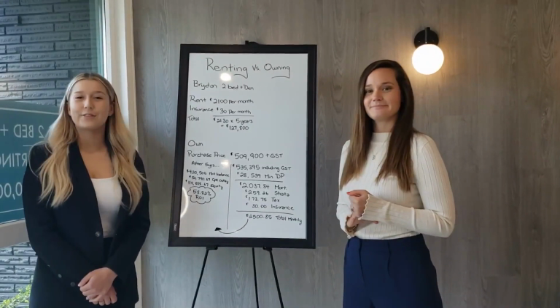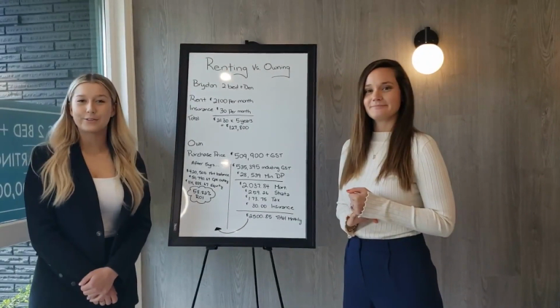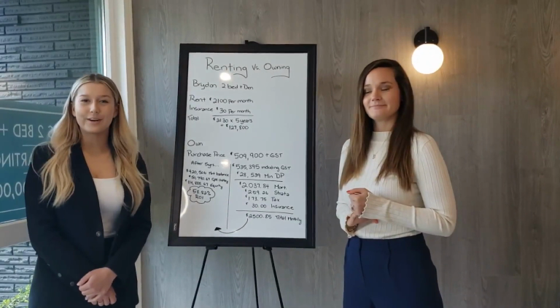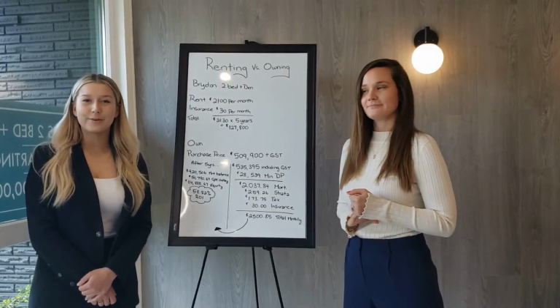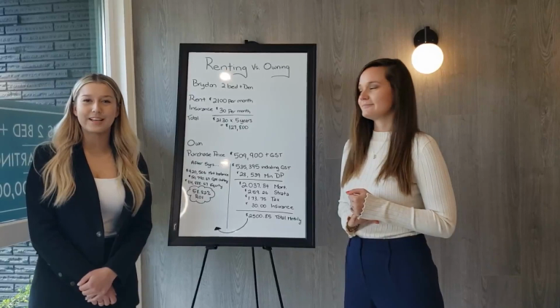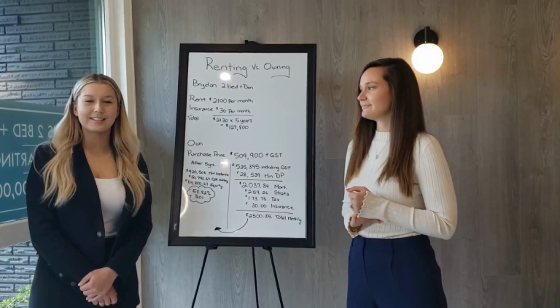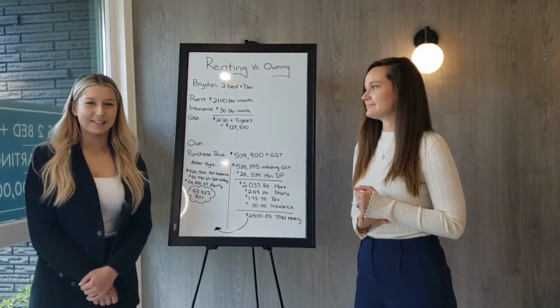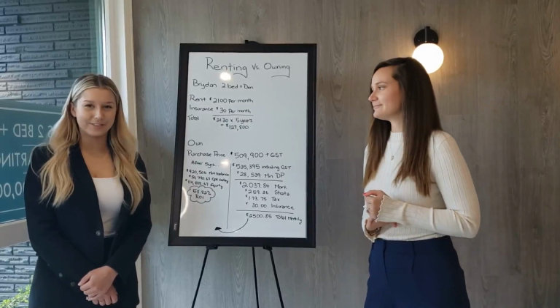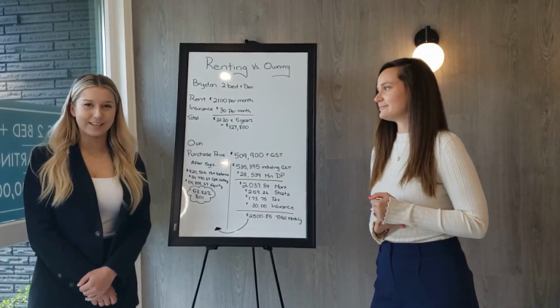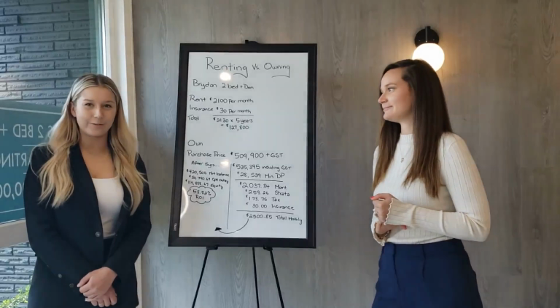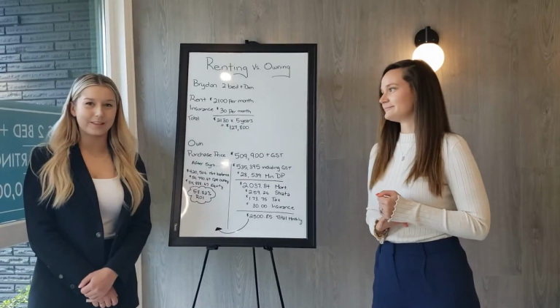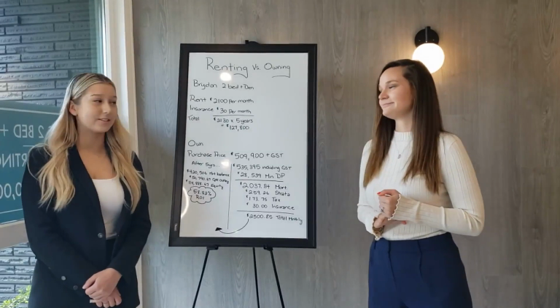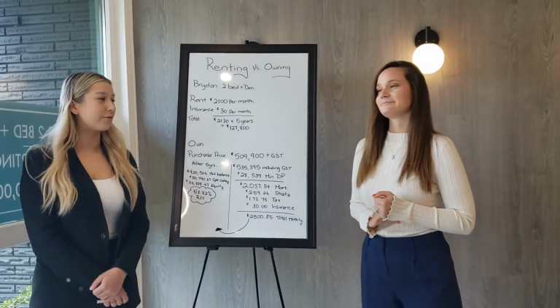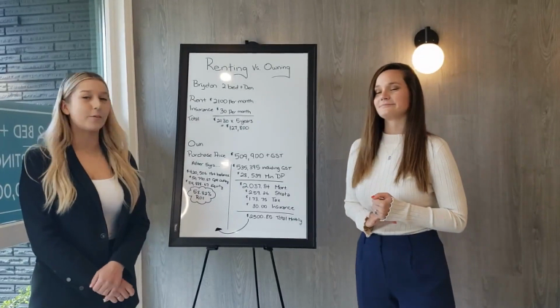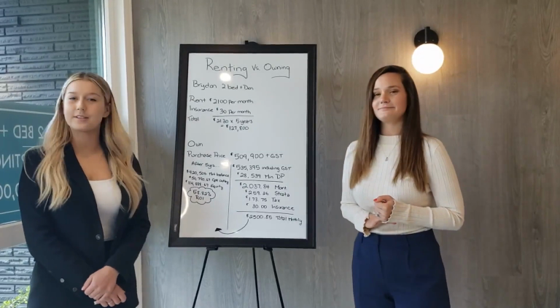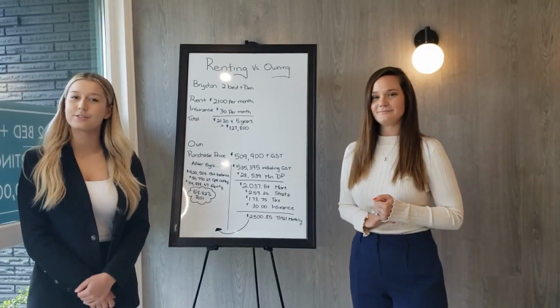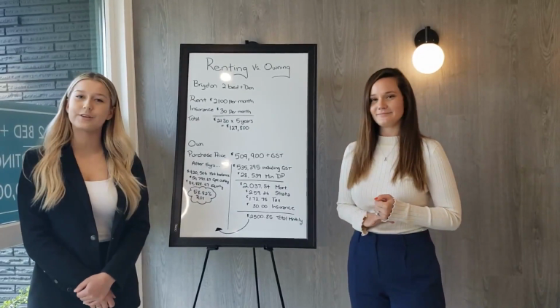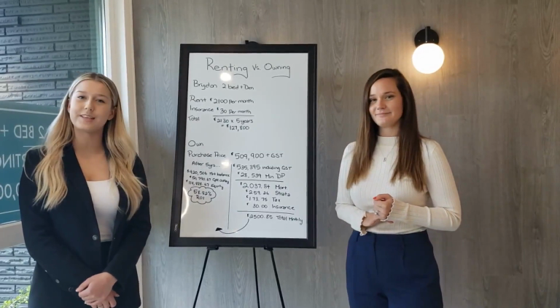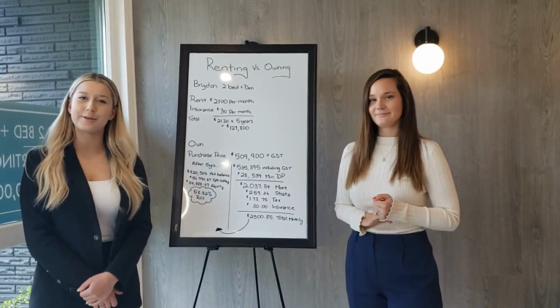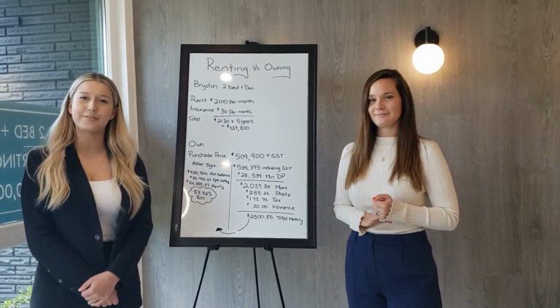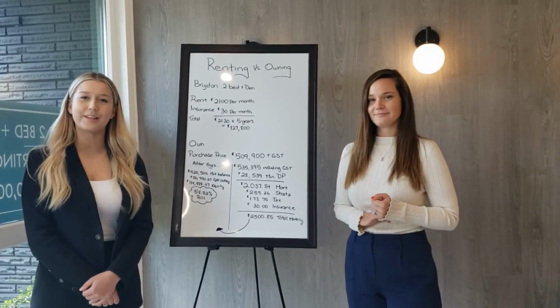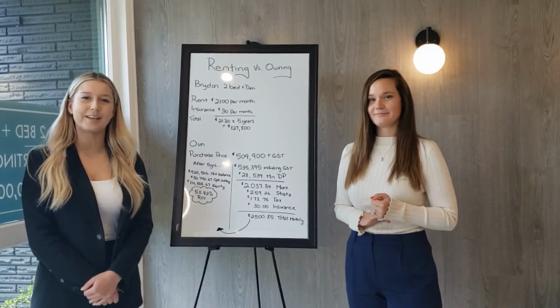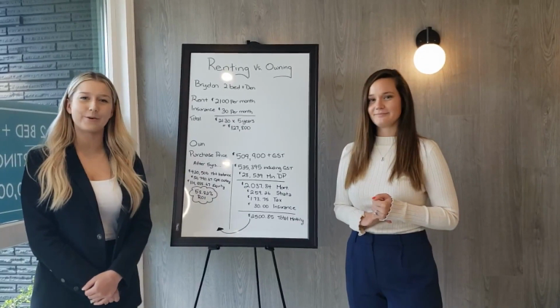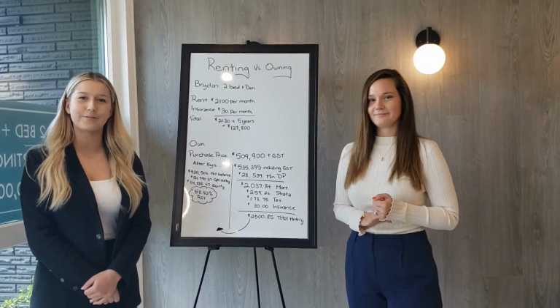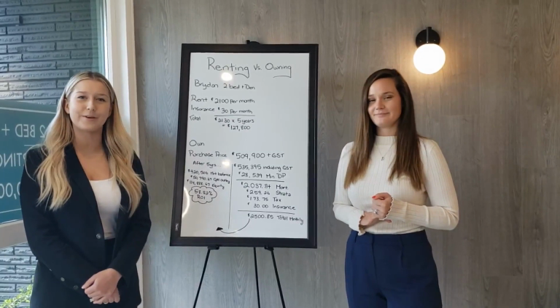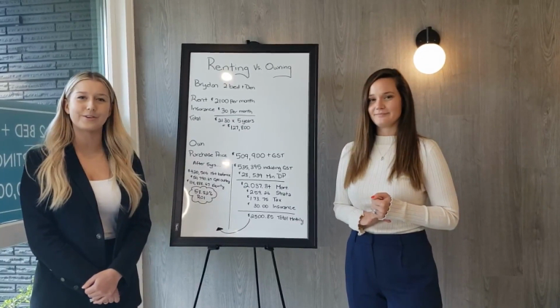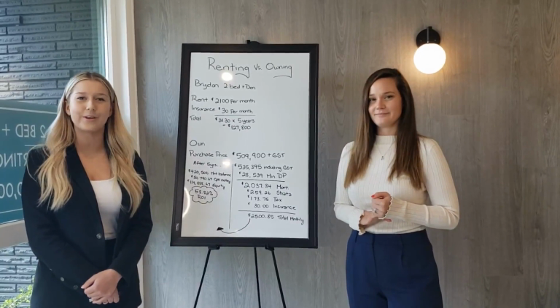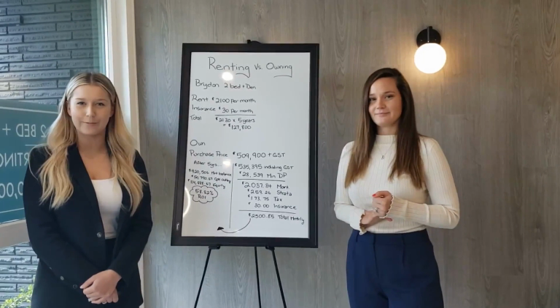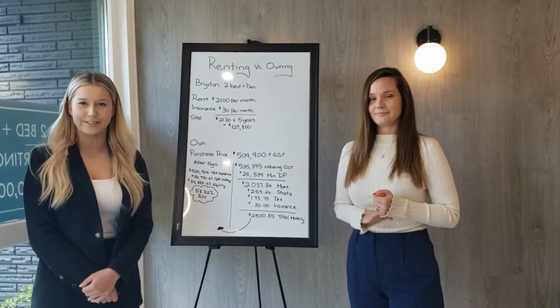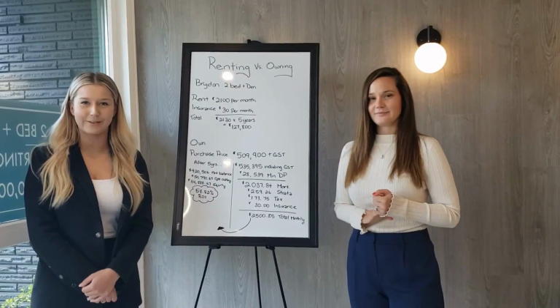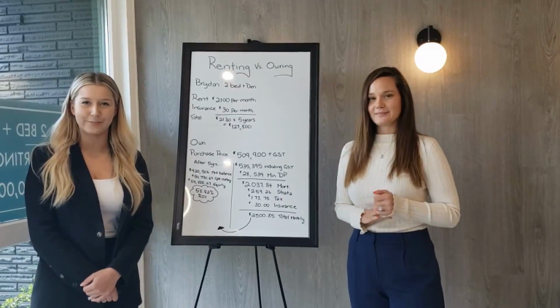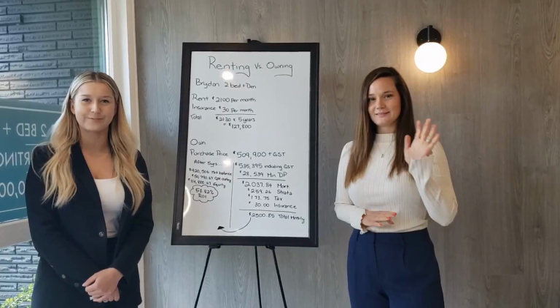Those are the numbers. Thanks for sticking with us. Phone us or shoot us an email if you'd like any more information. We can't wait to hear from you!